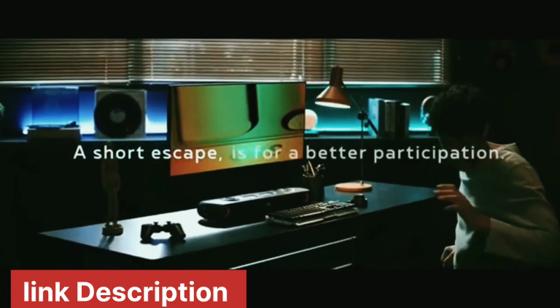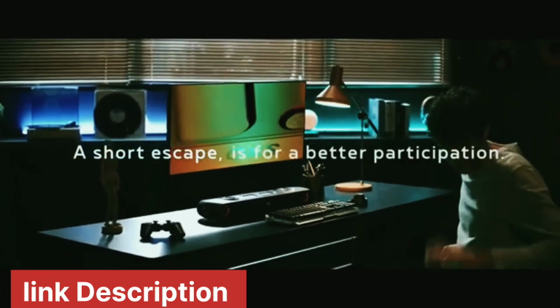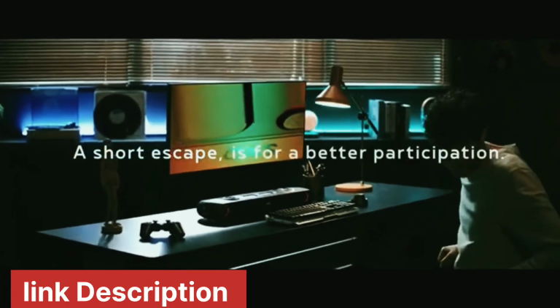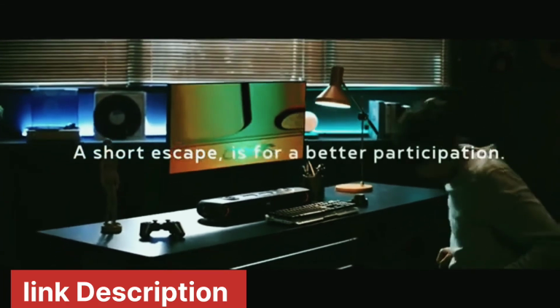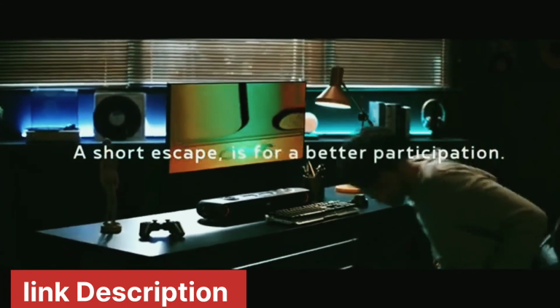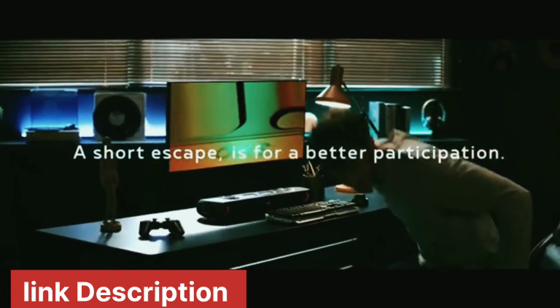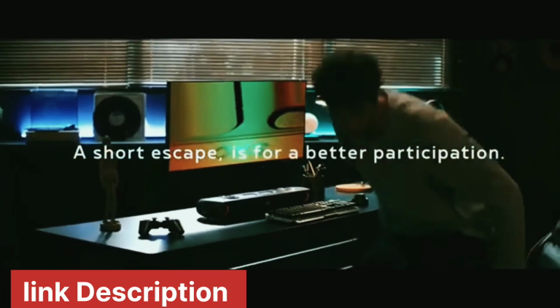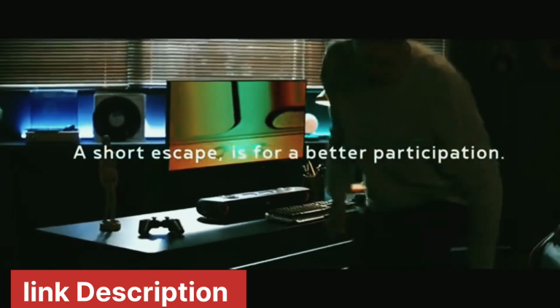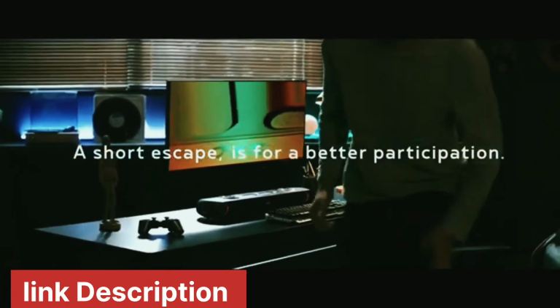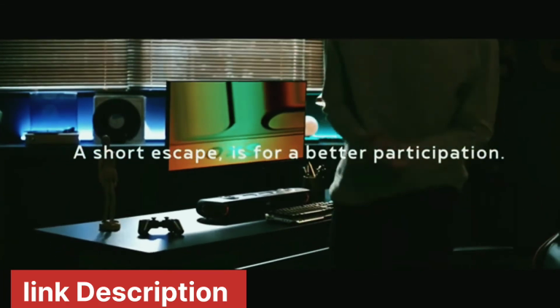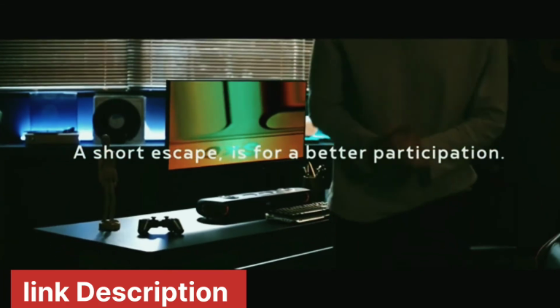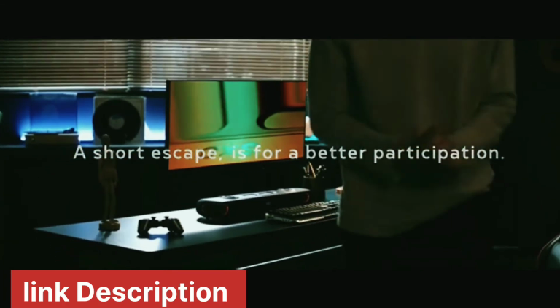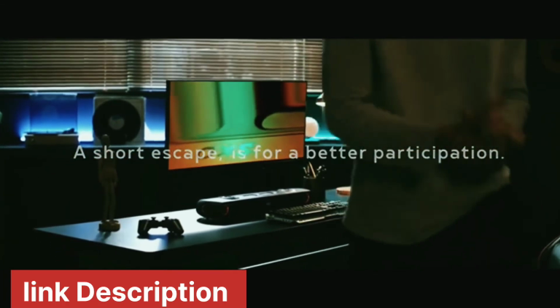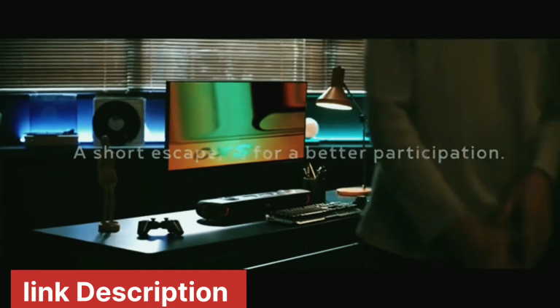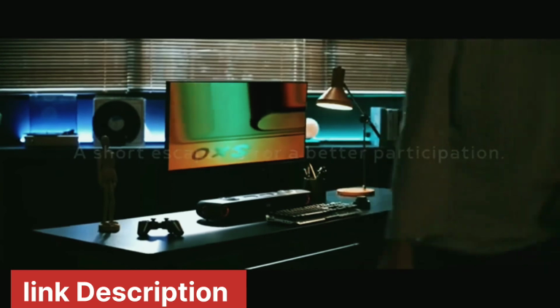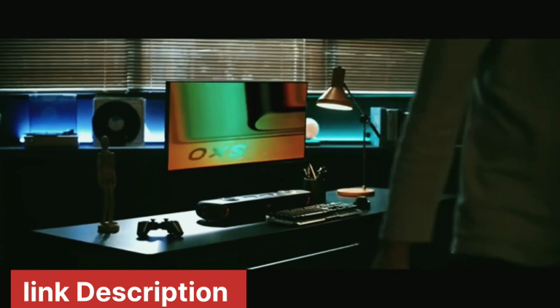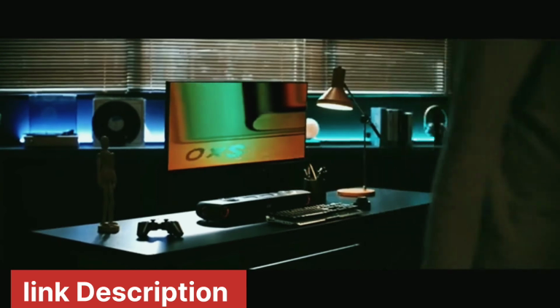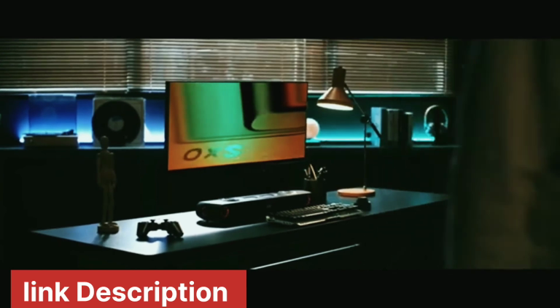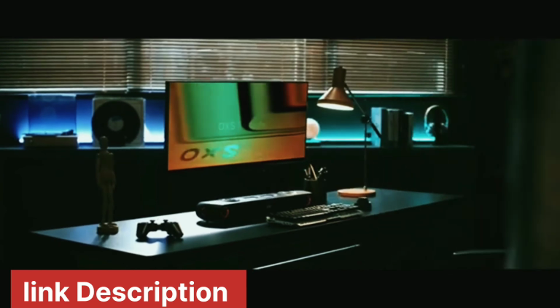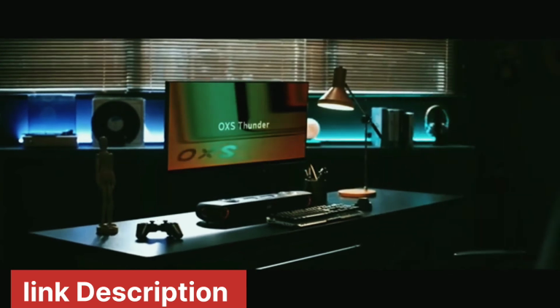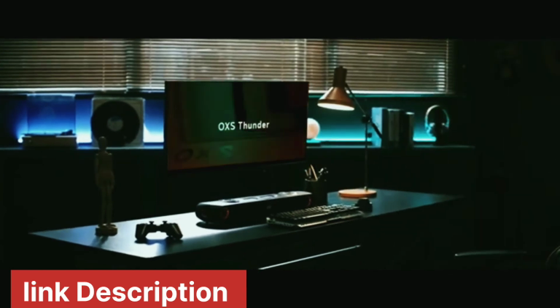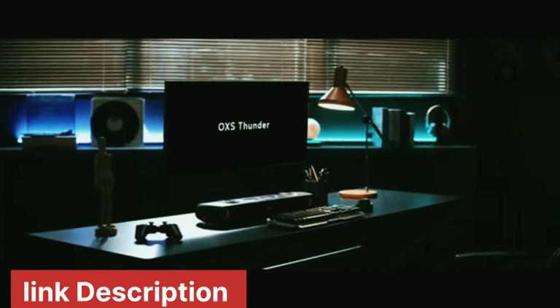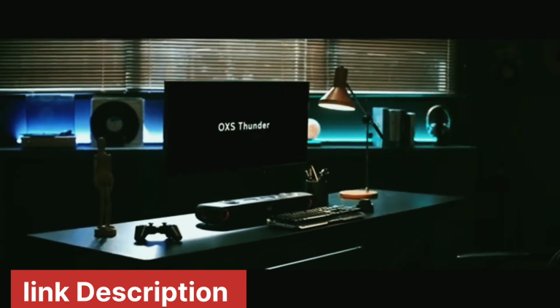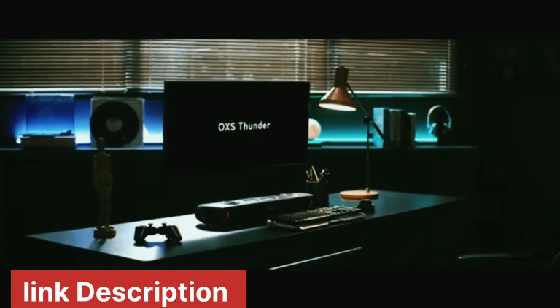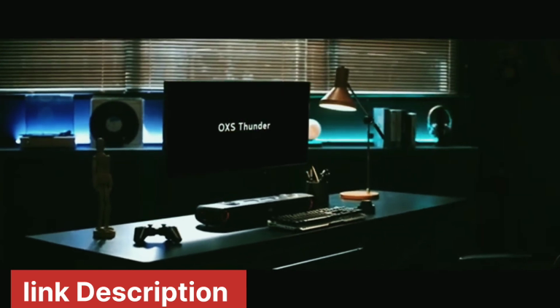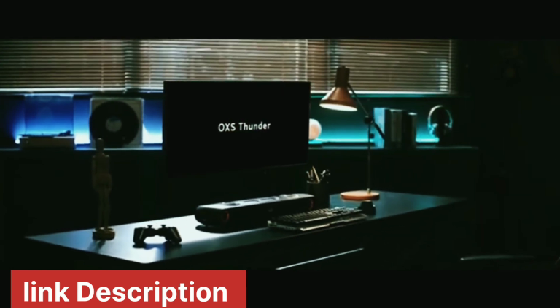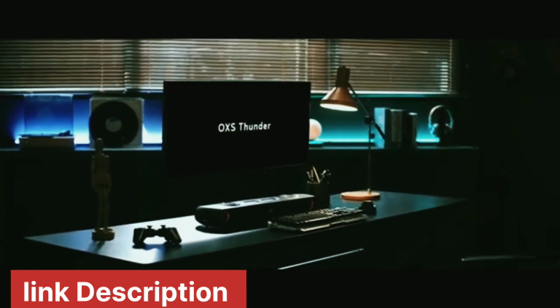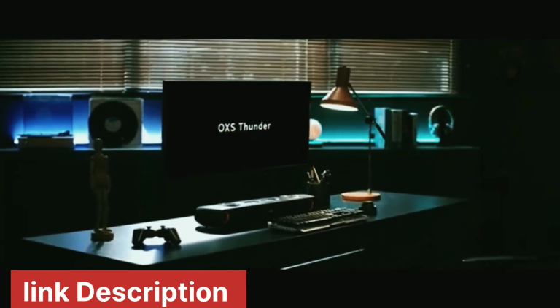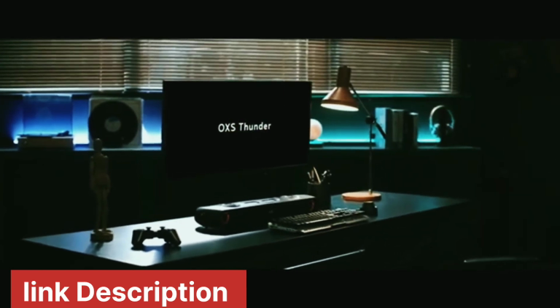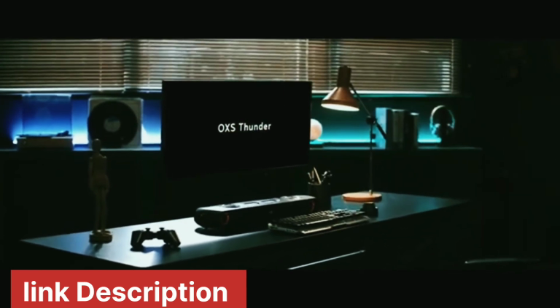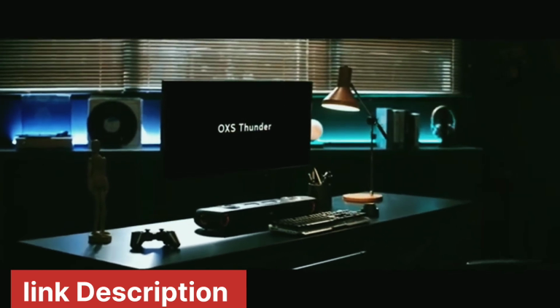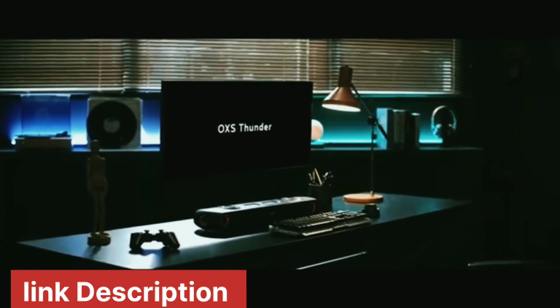We hereby present you: Auxis Thunder. For game lovers and all.